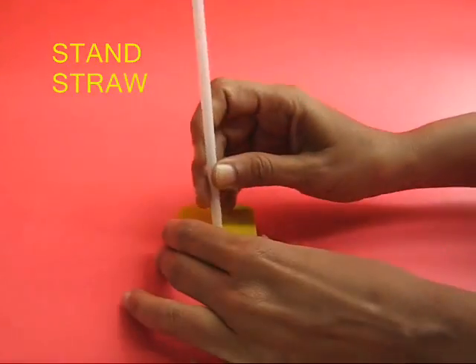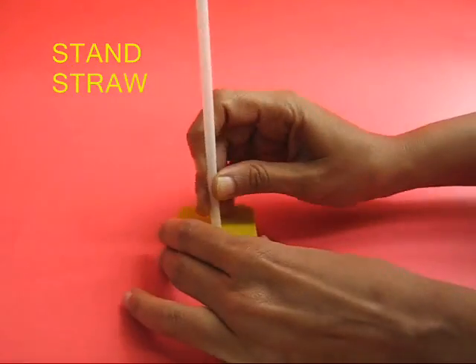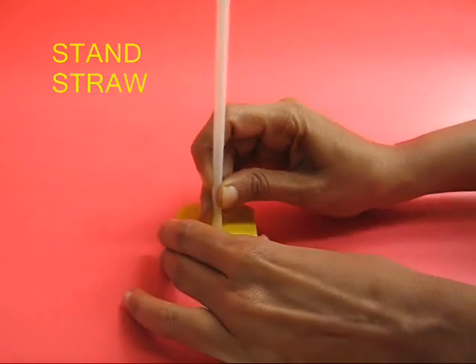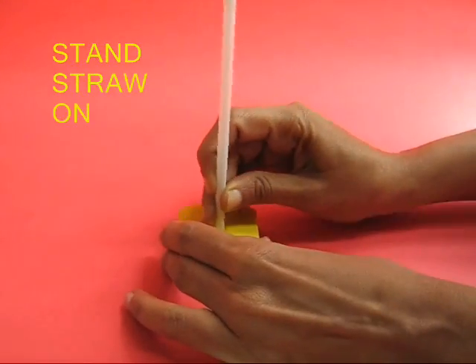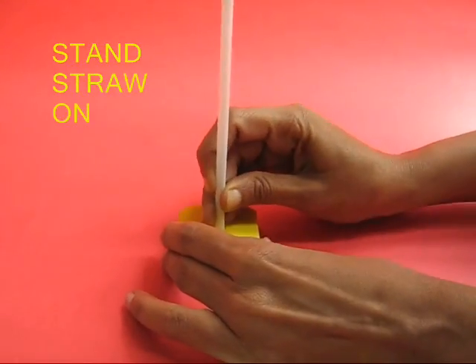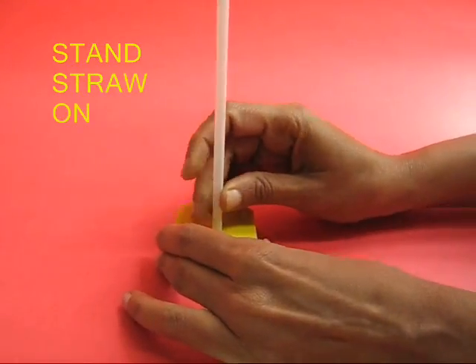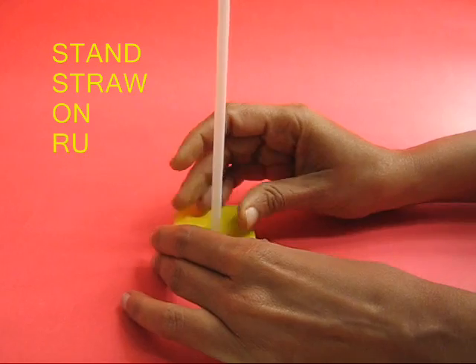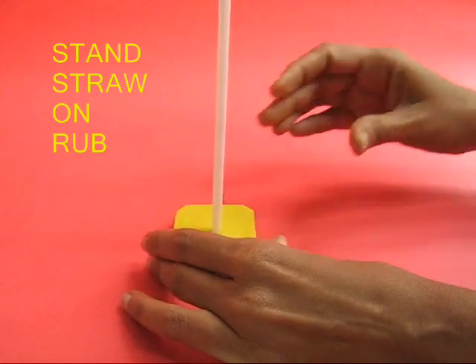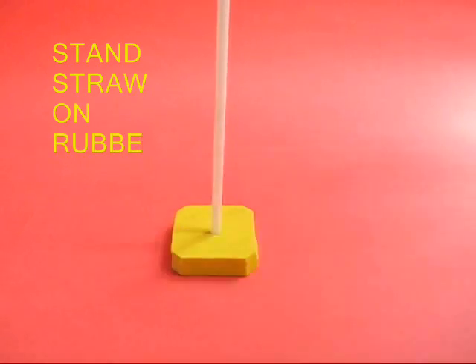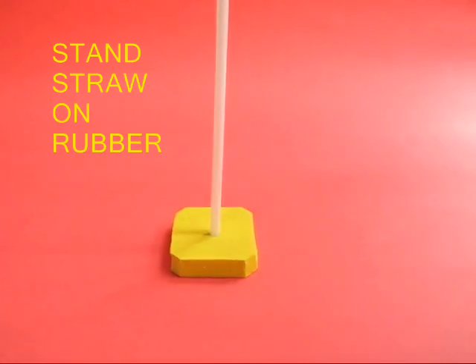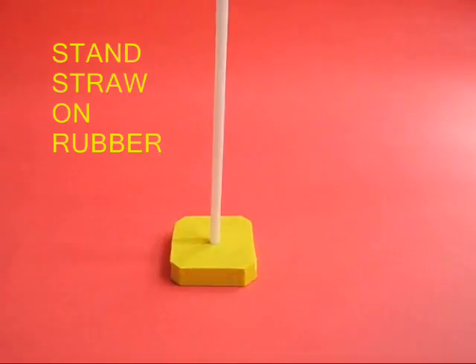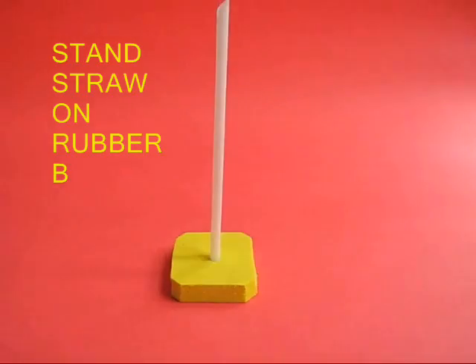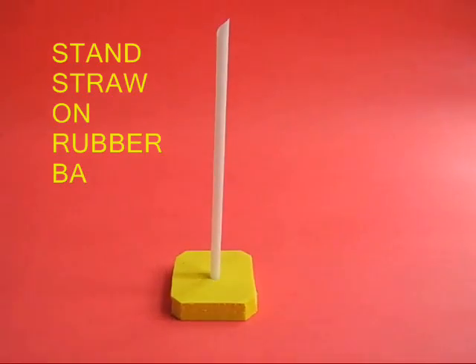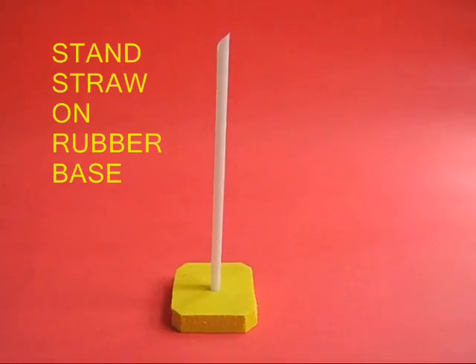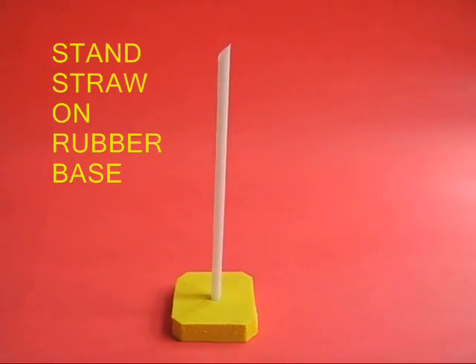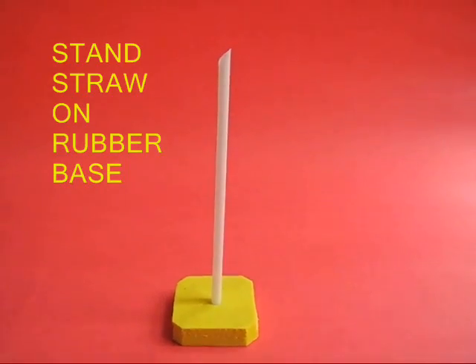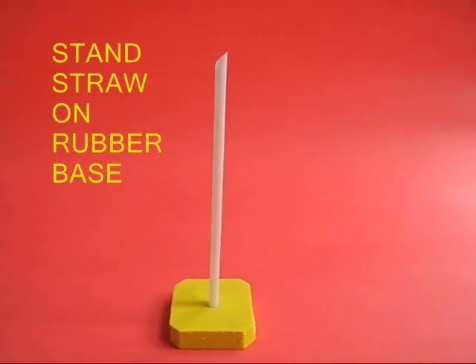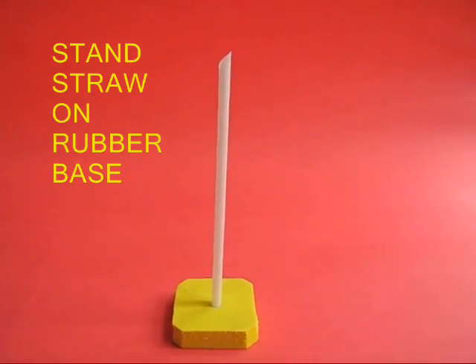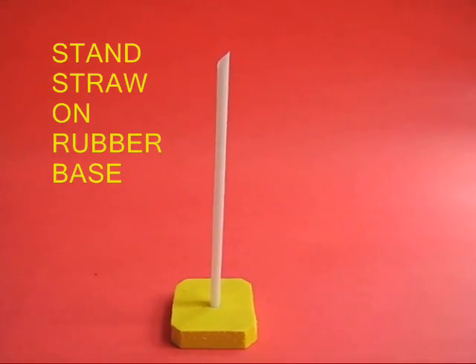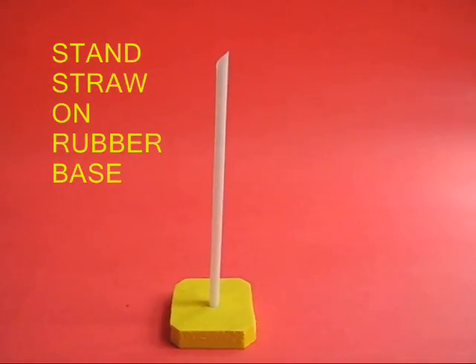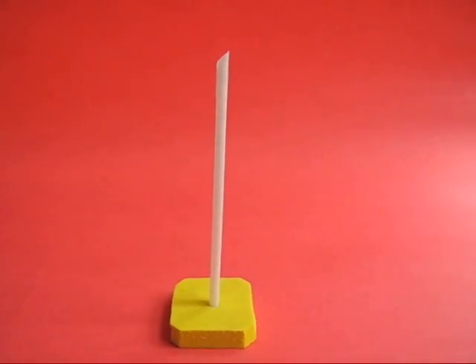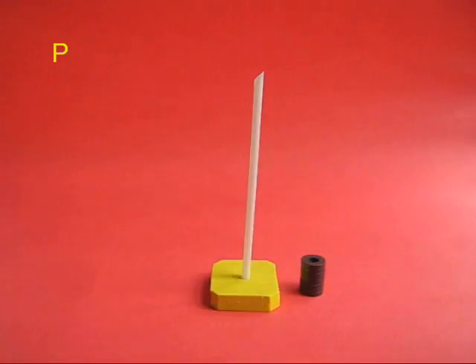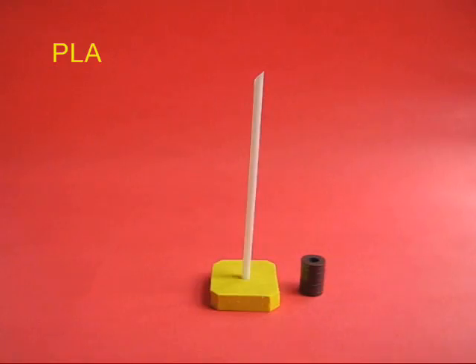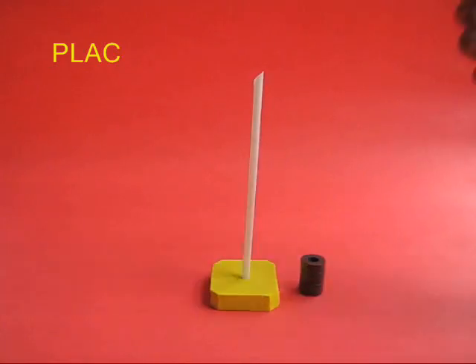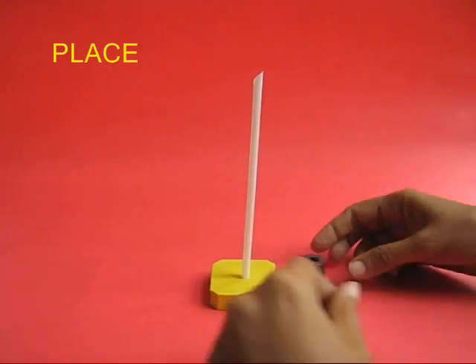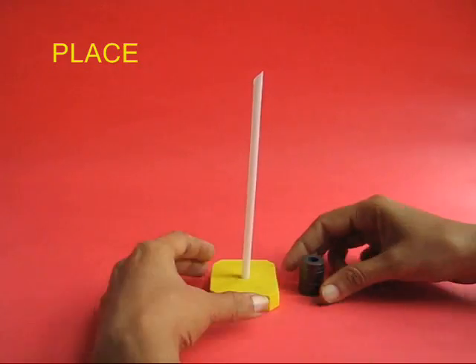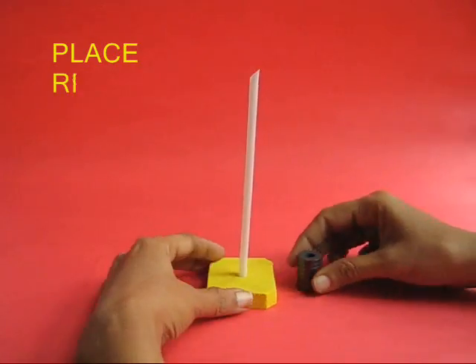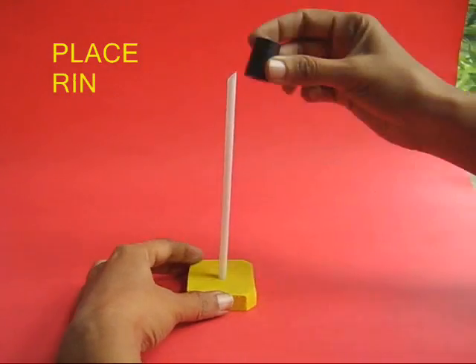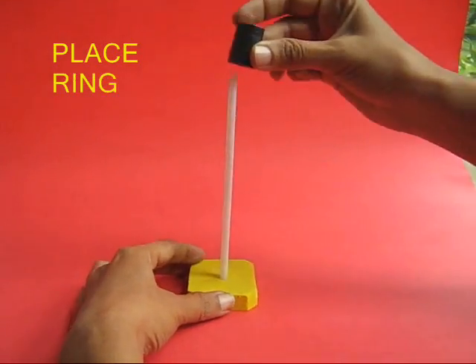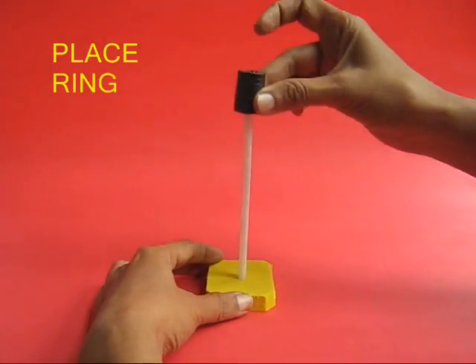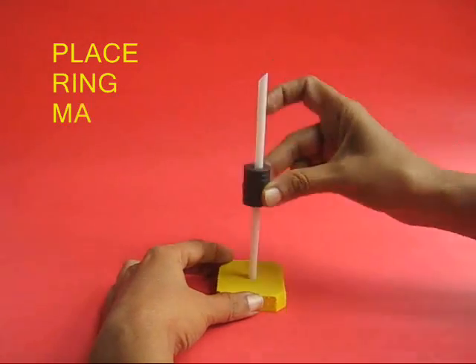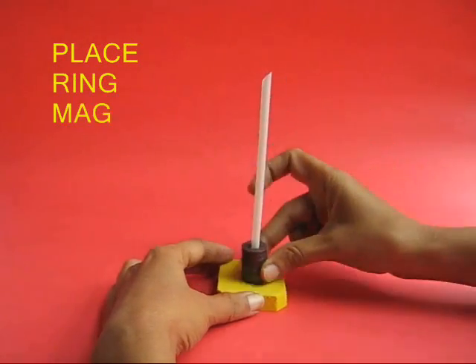Take the straw and fix it in the rubber base. Then take the ring magnets and place them inside the straw.